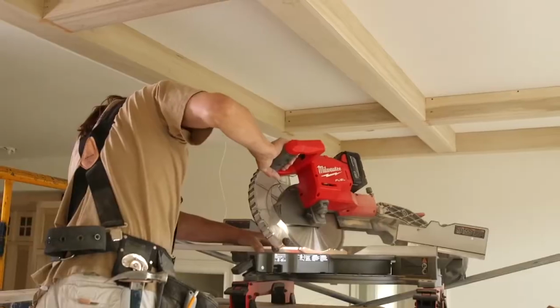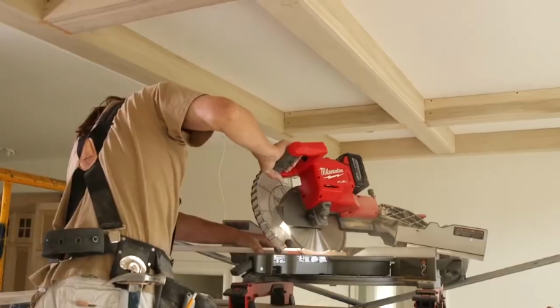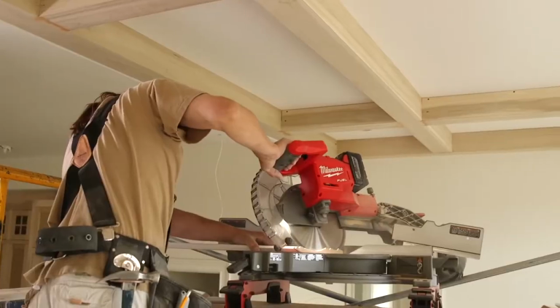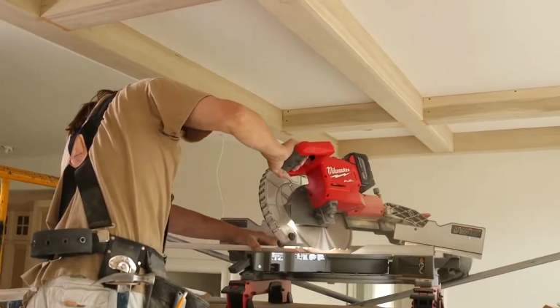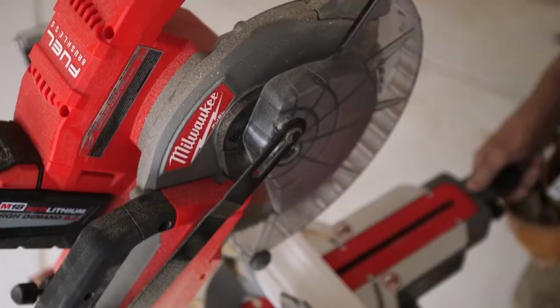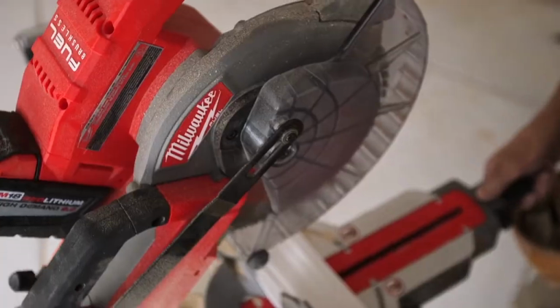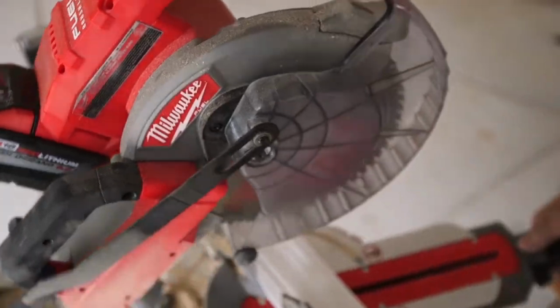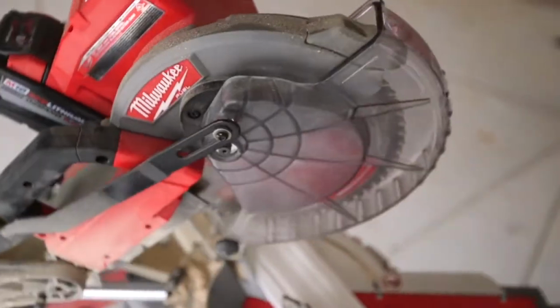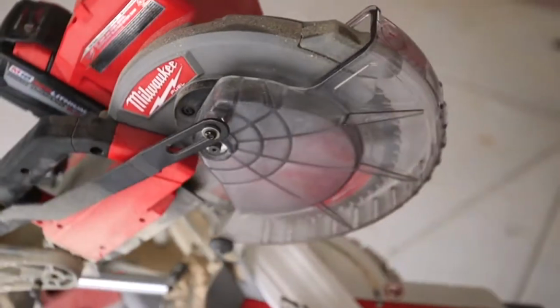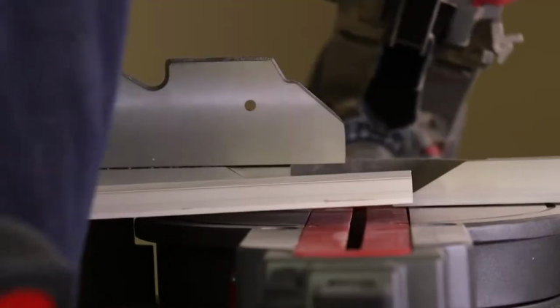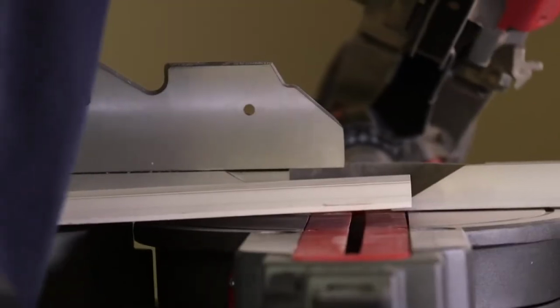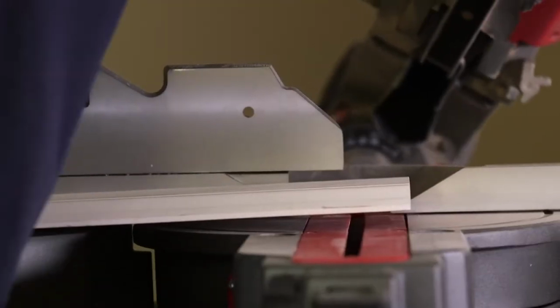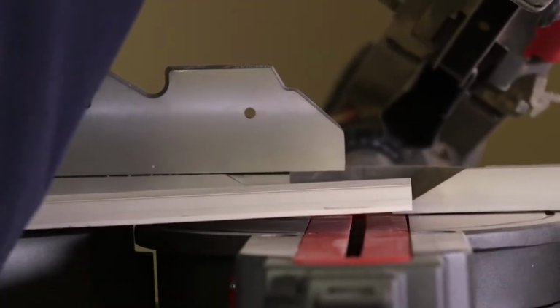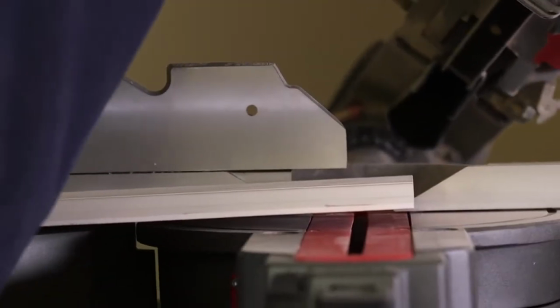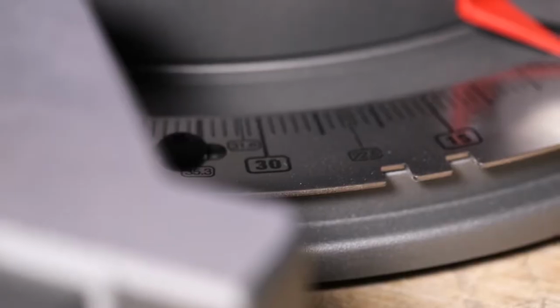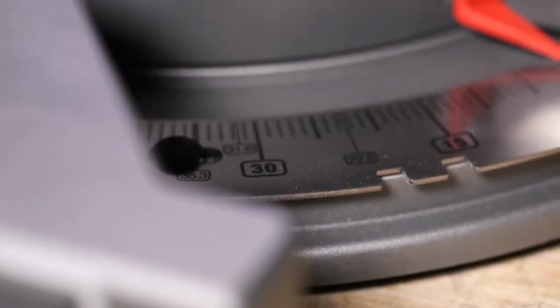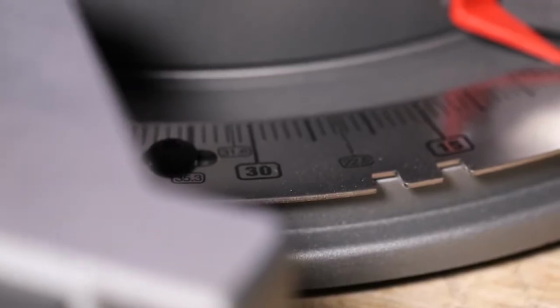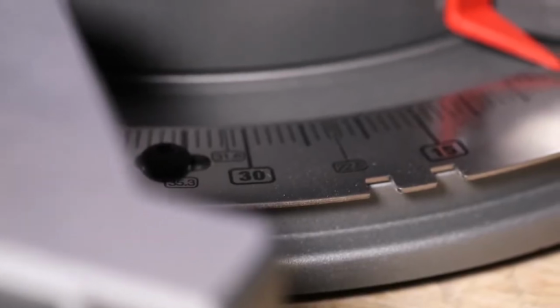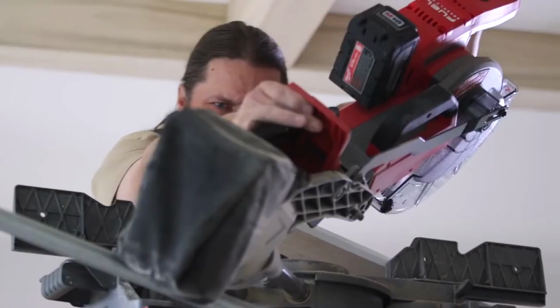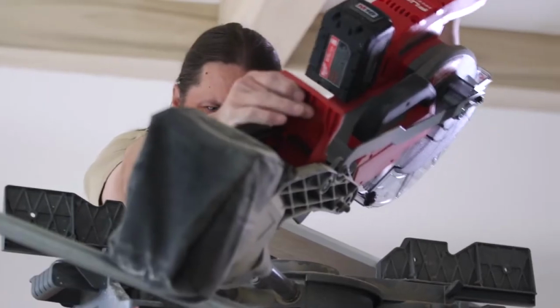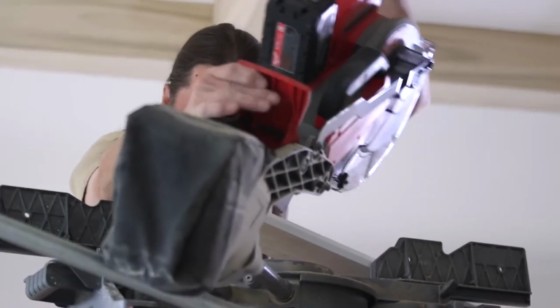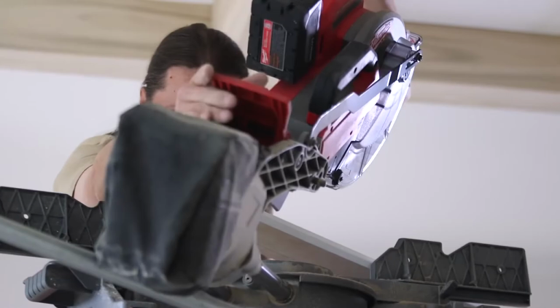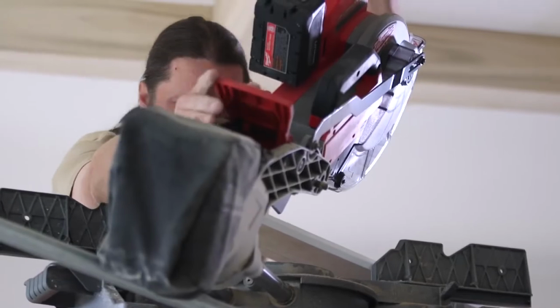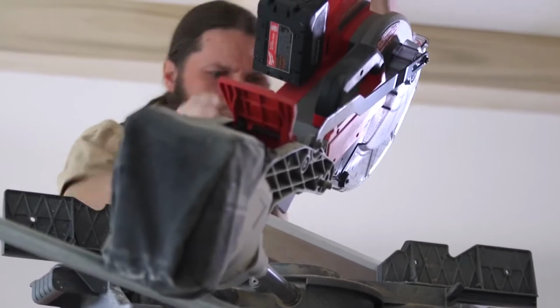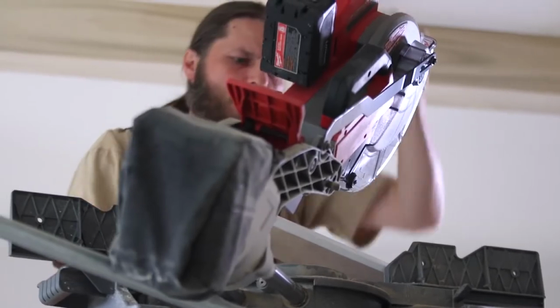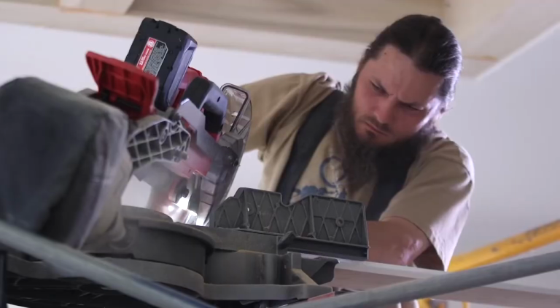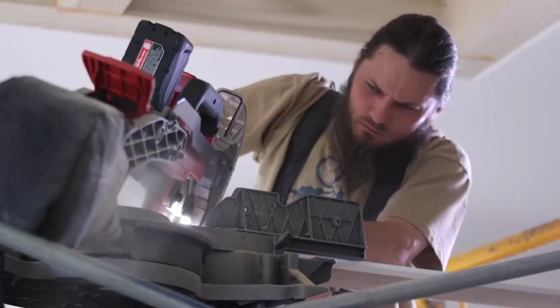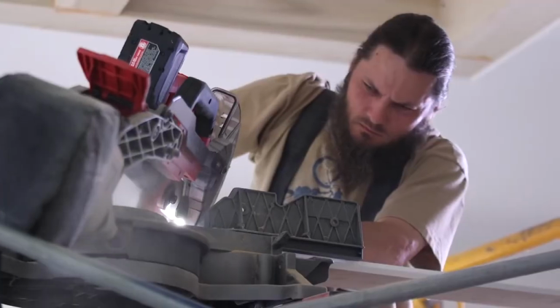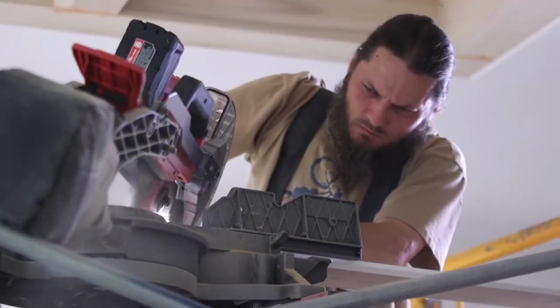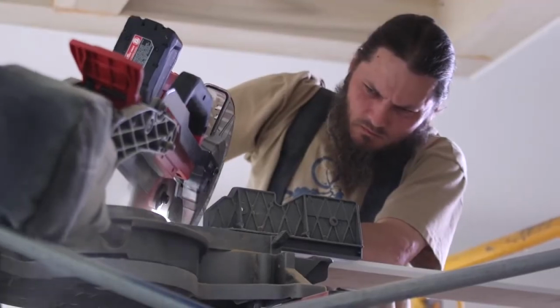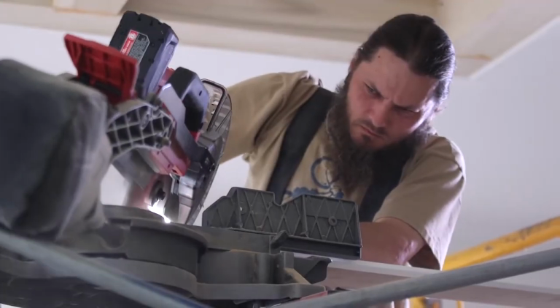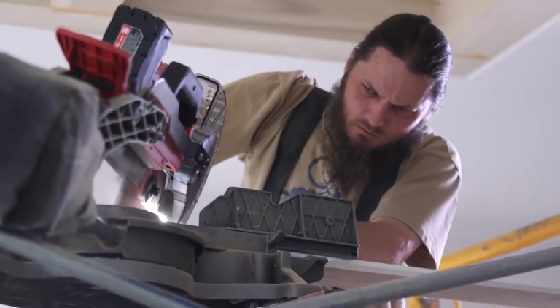It's easy to manipulate the saw — the angles, the bevels, and the degrees that you need. It's very user-friendly that way.